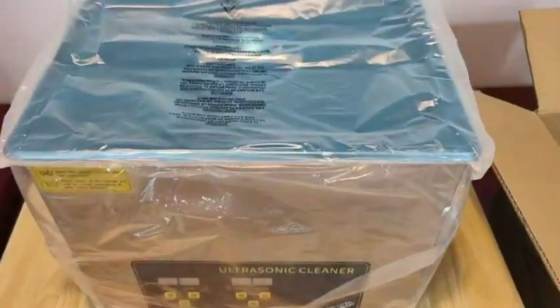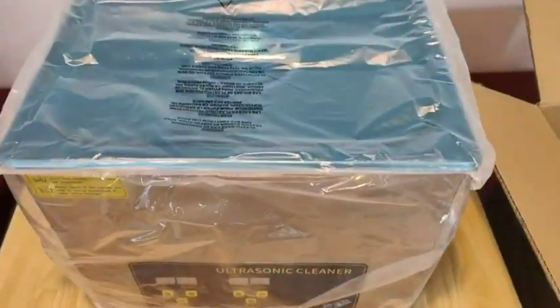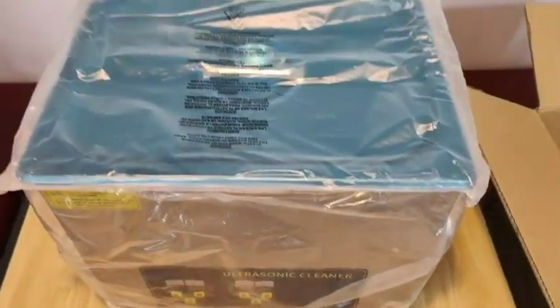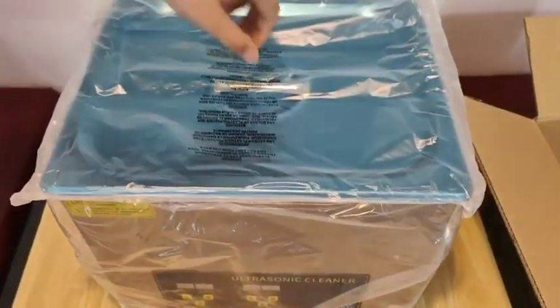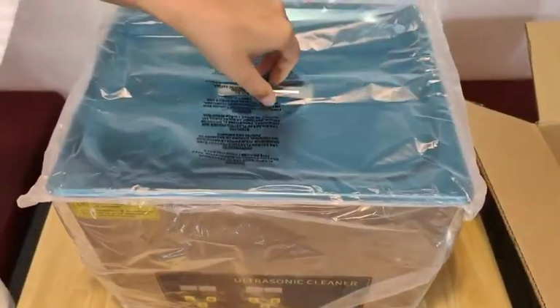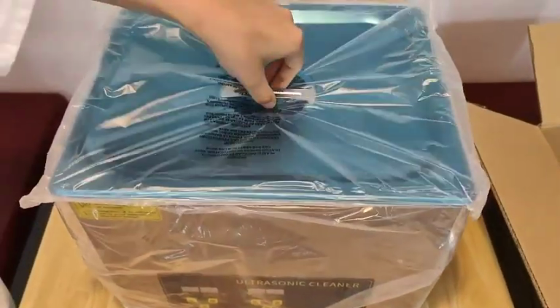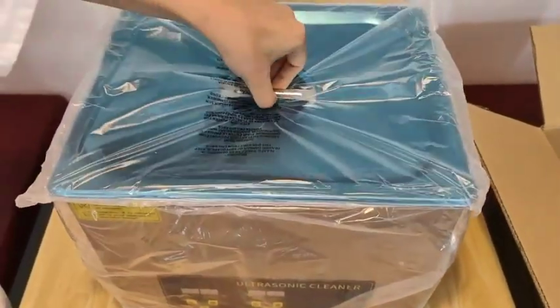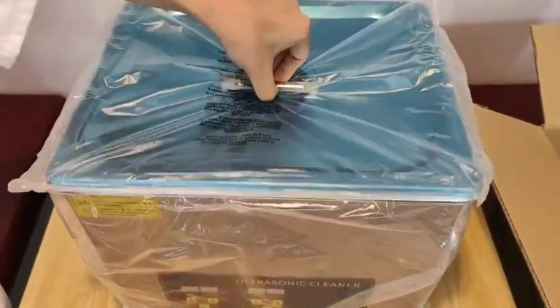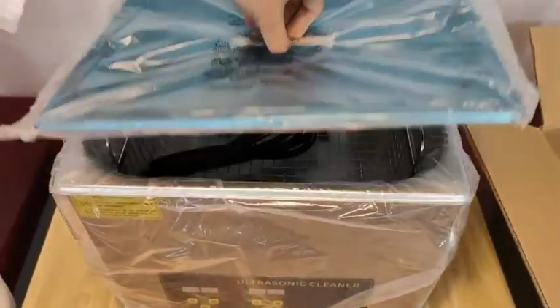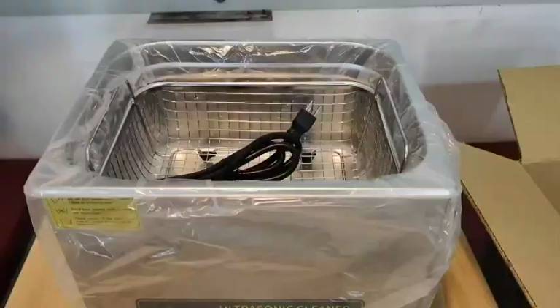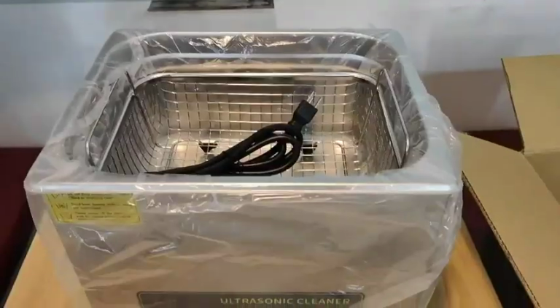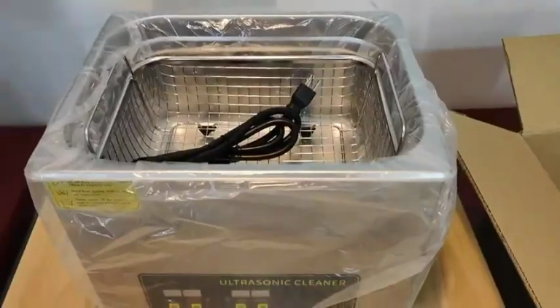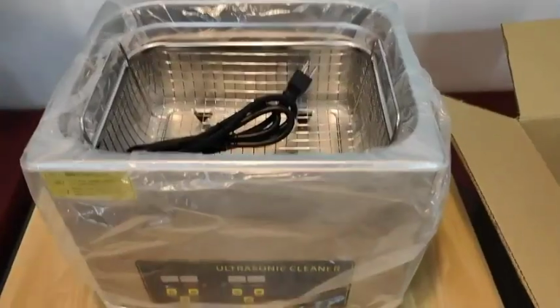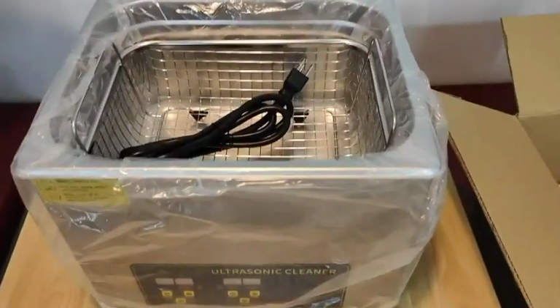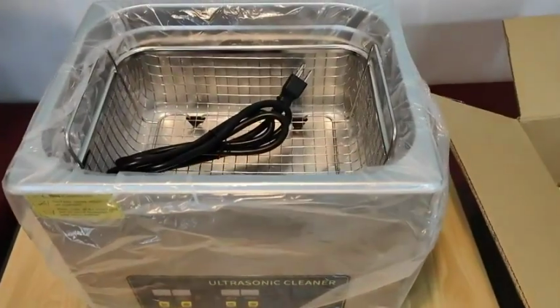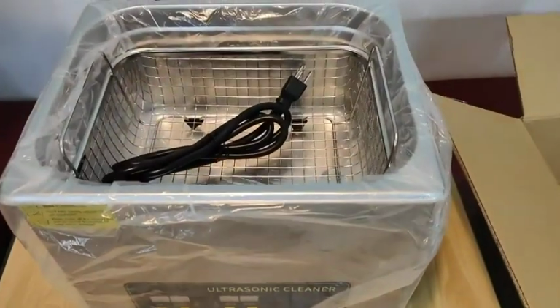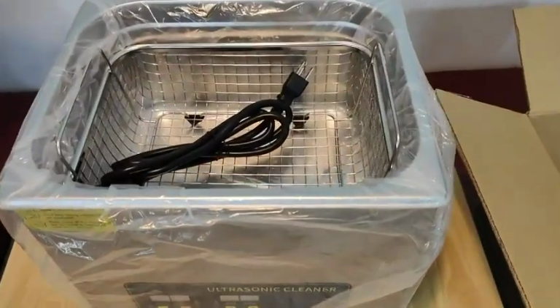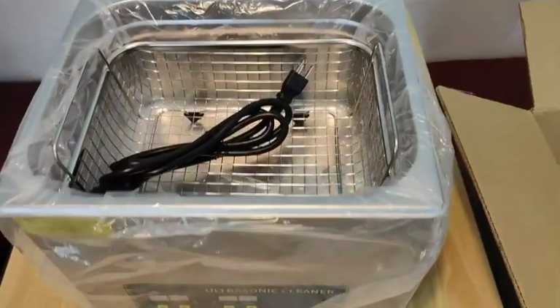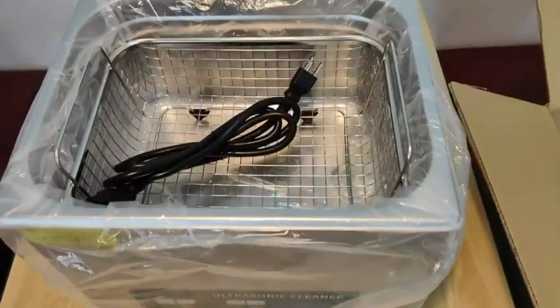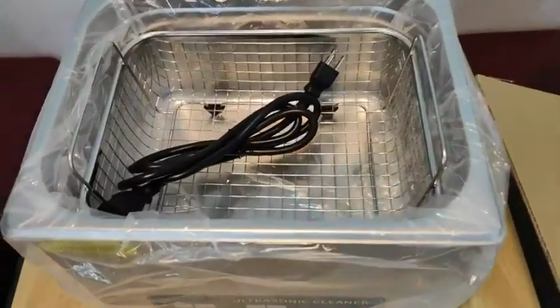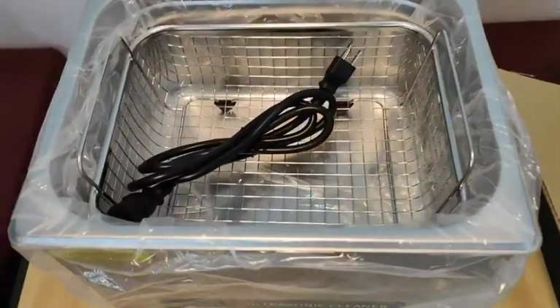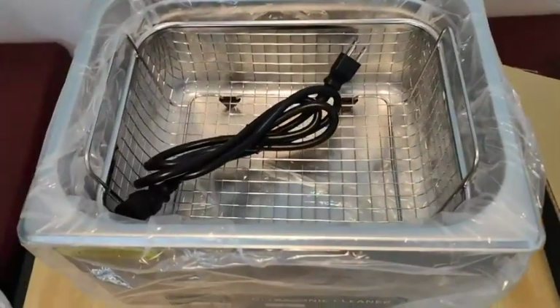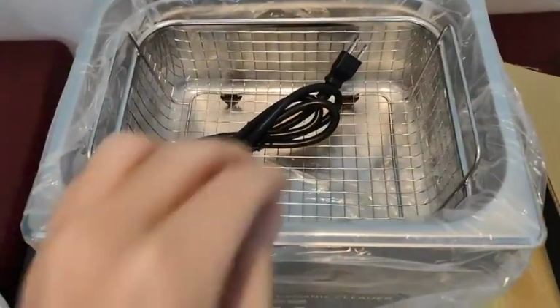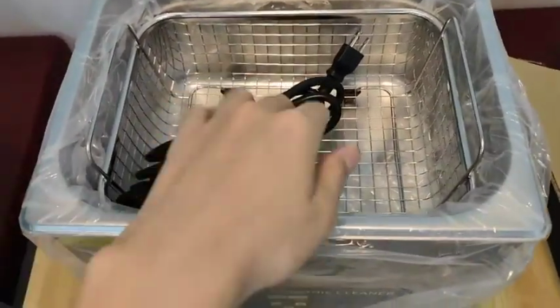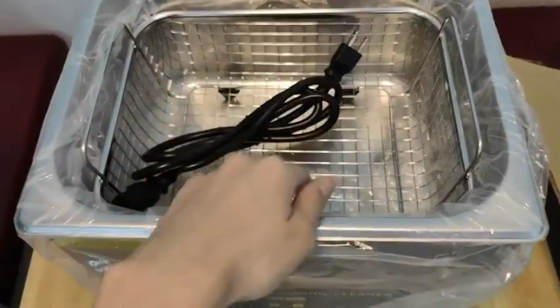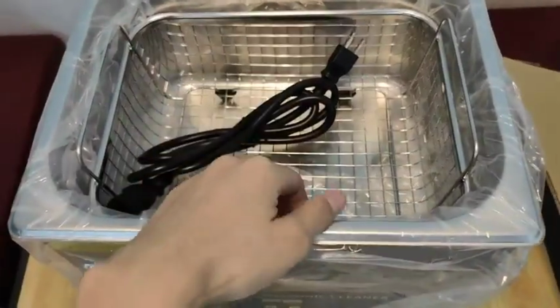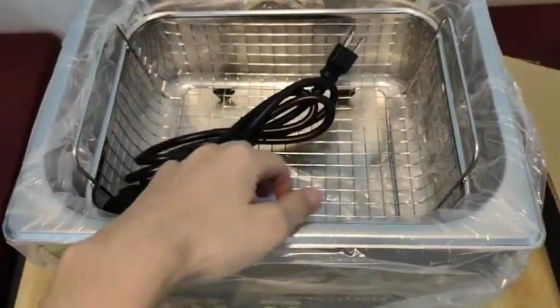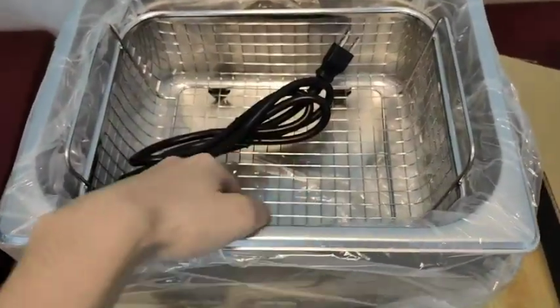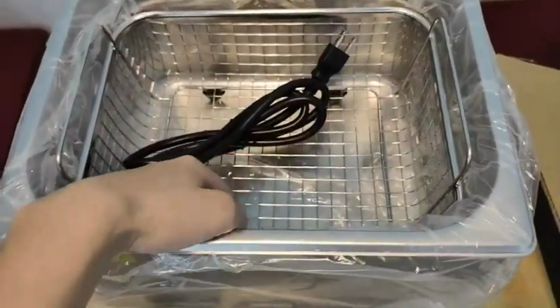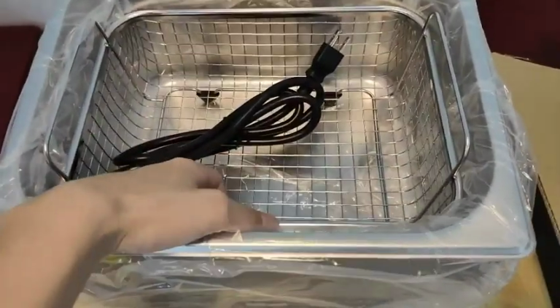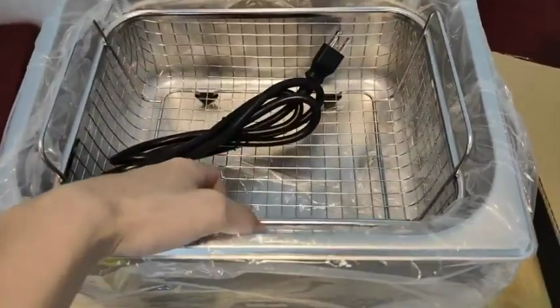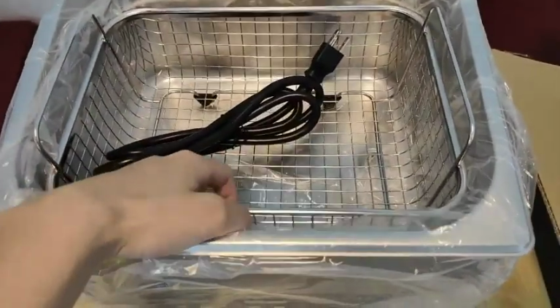We can see a cleaning machine, cleaning basket, a power cord, and a product manual inside.